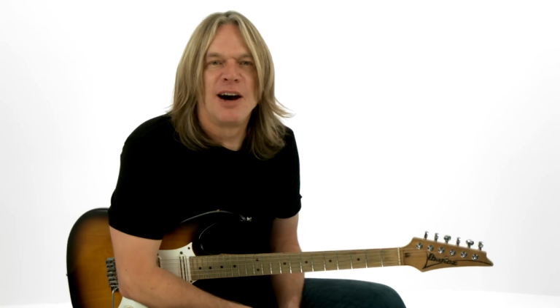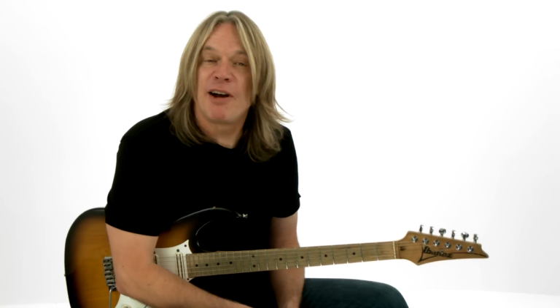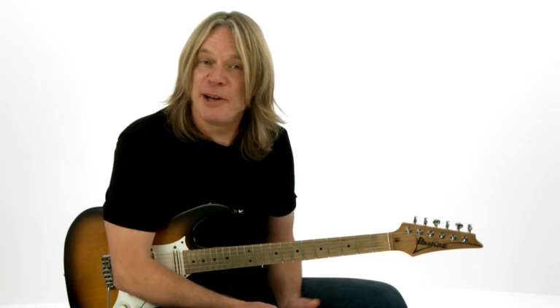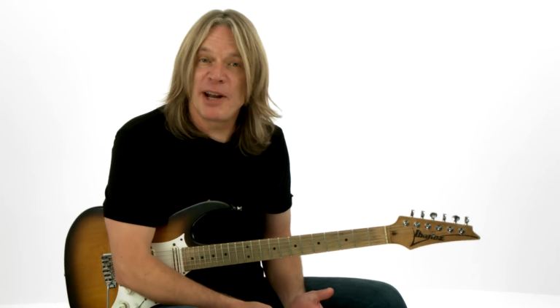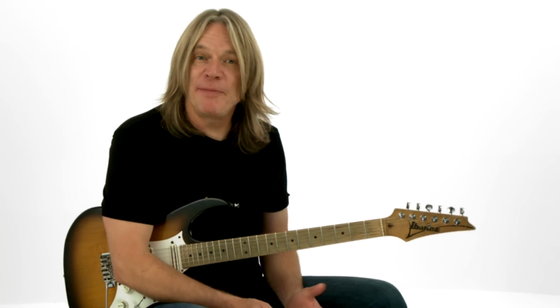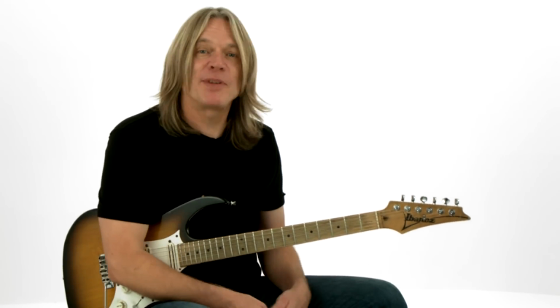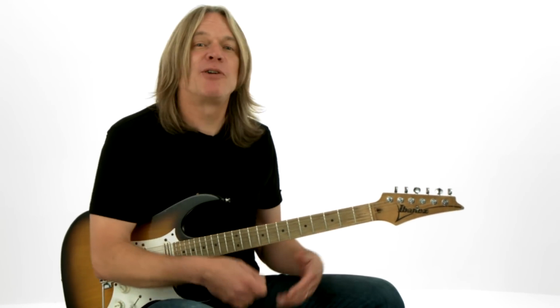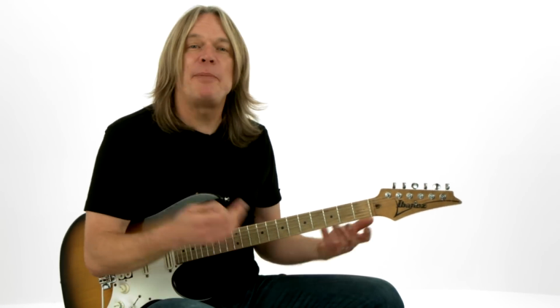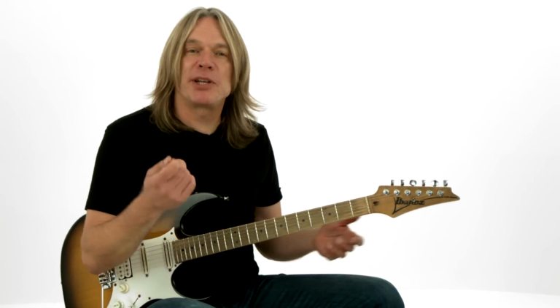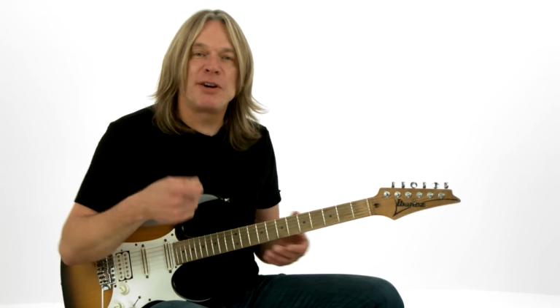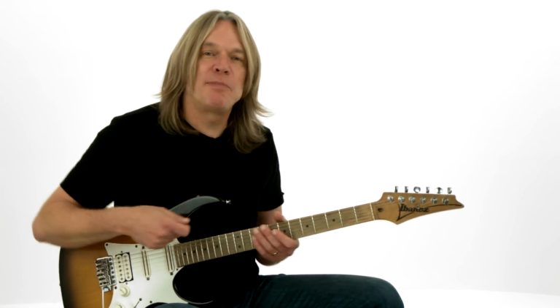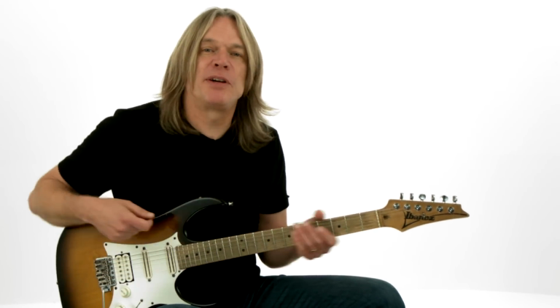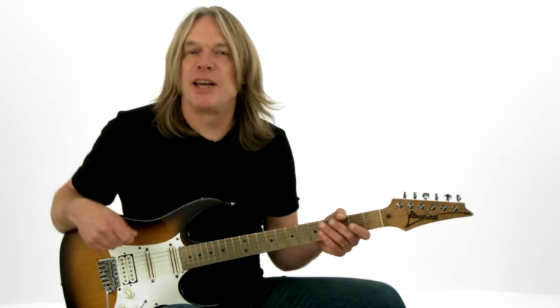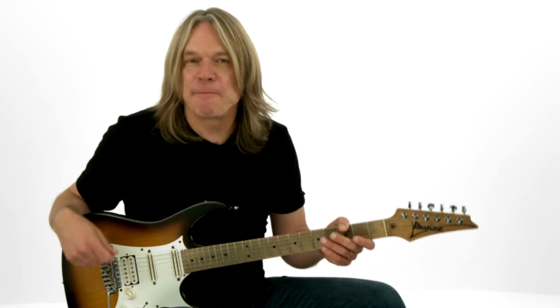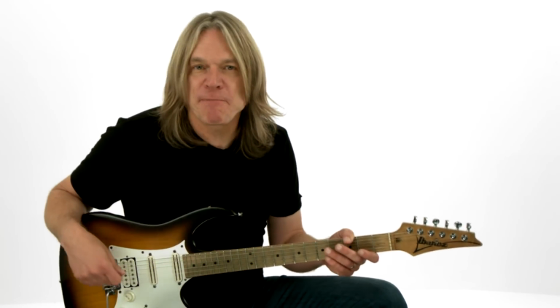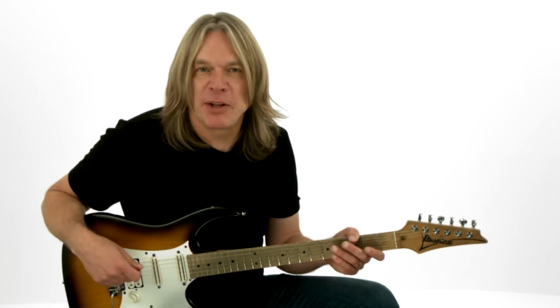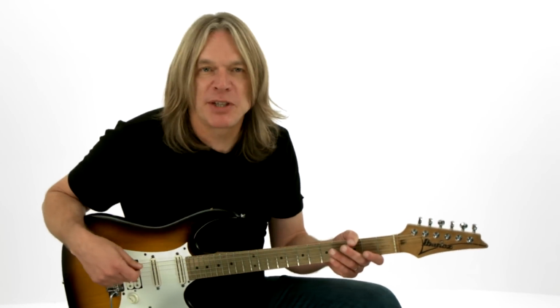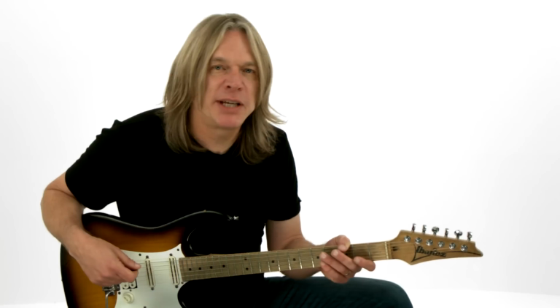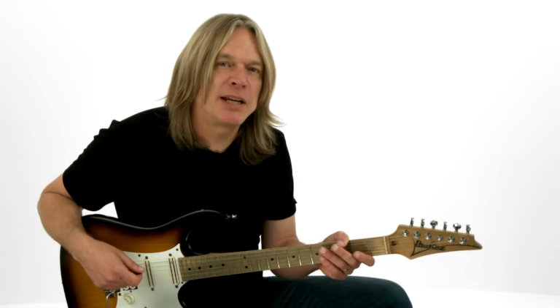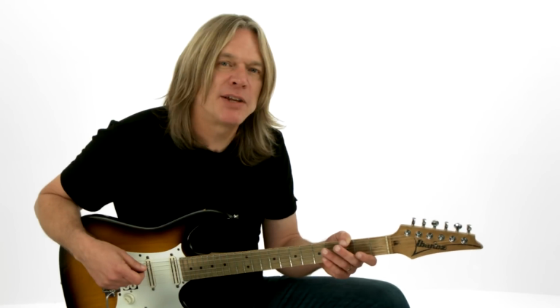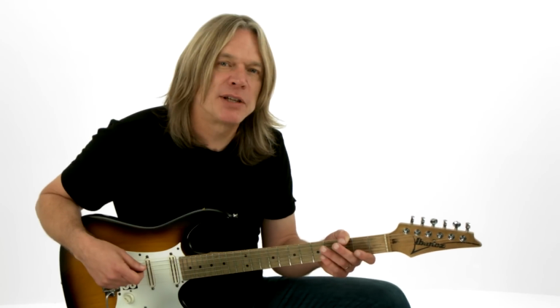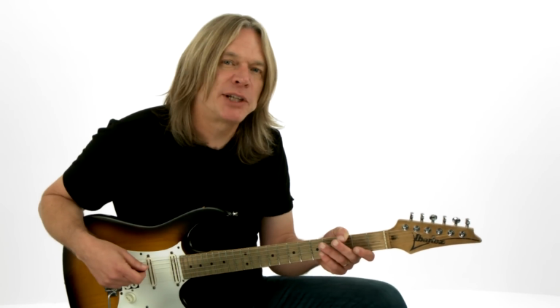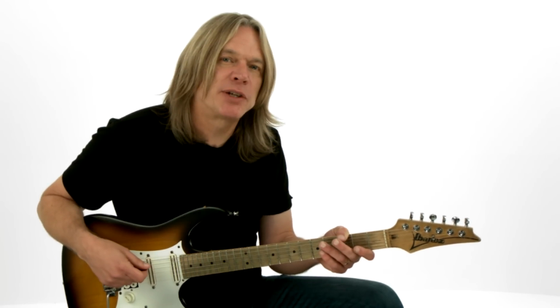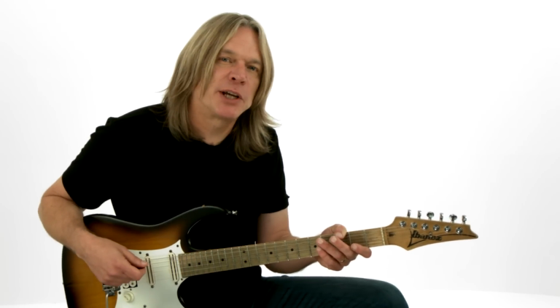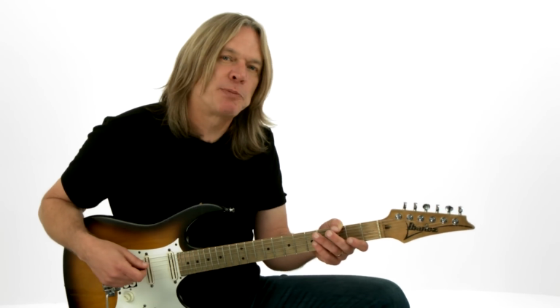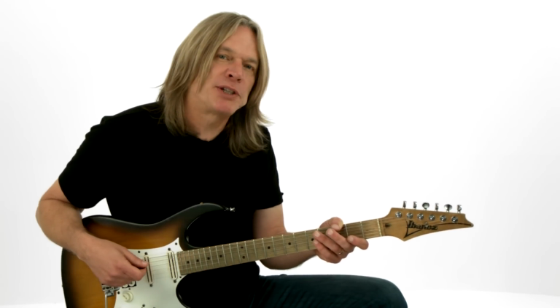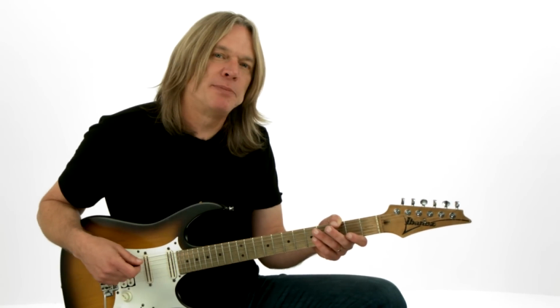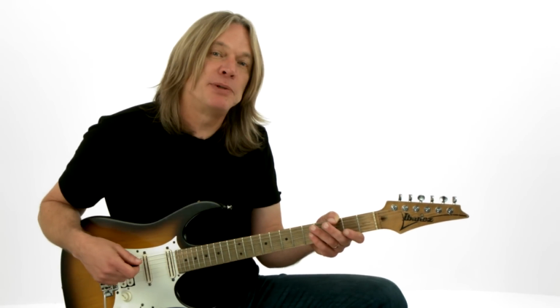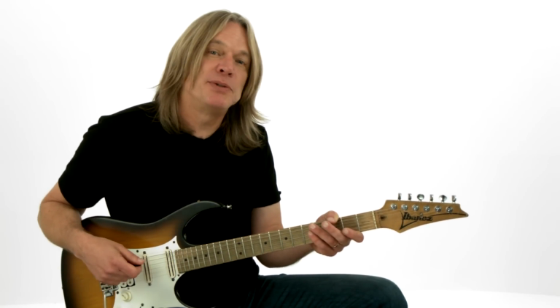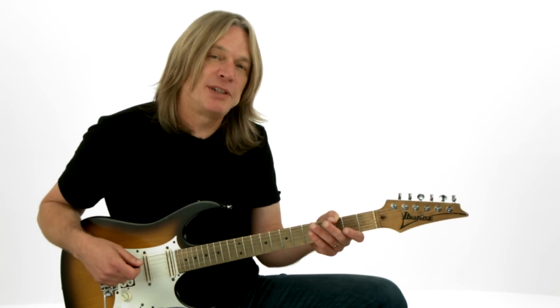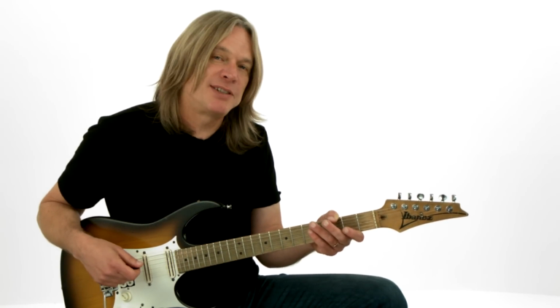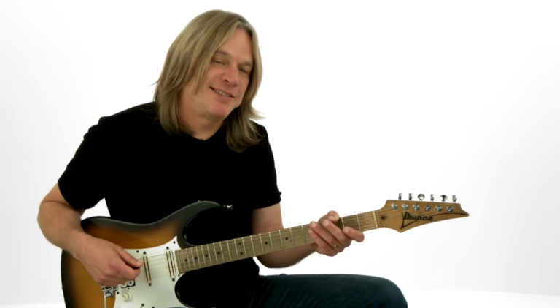Alright, you ready? Grab your guitar, plug in, and let's dig into this Electric Expression blues edition.